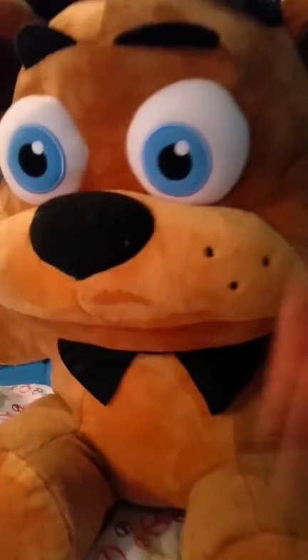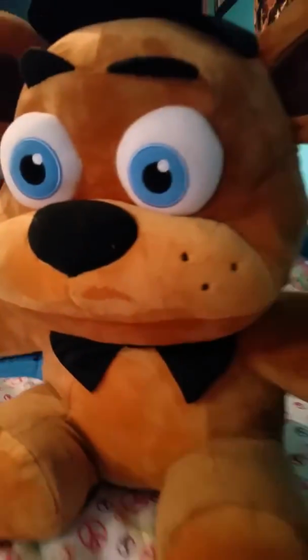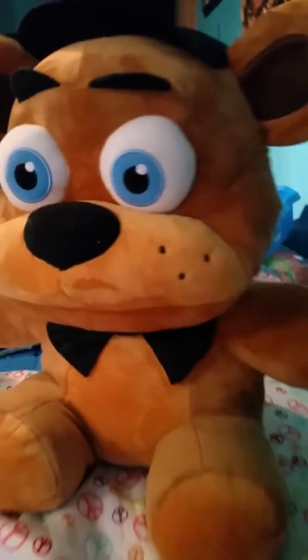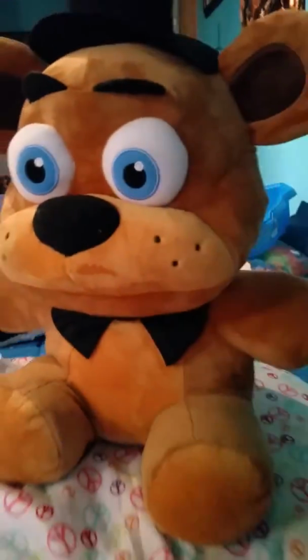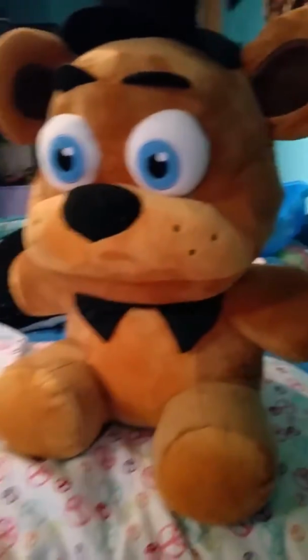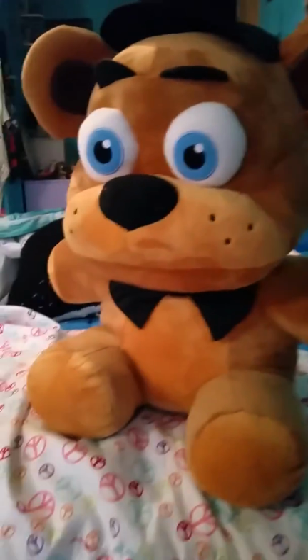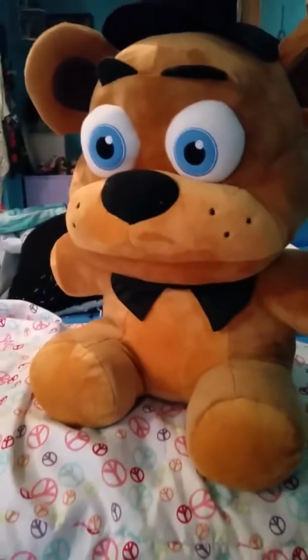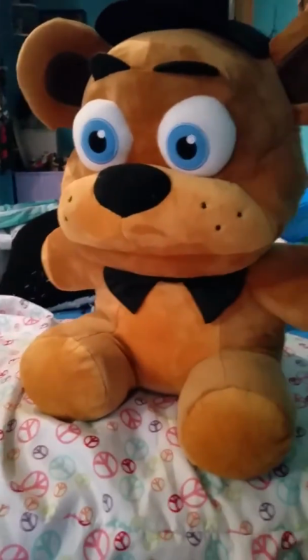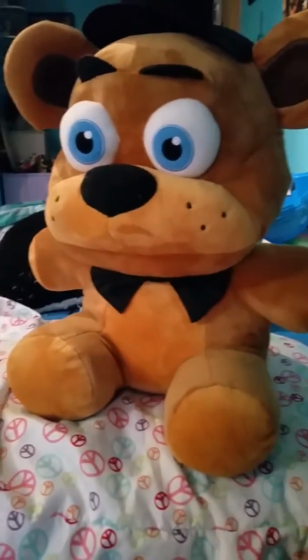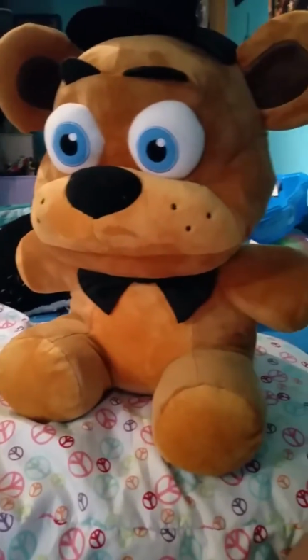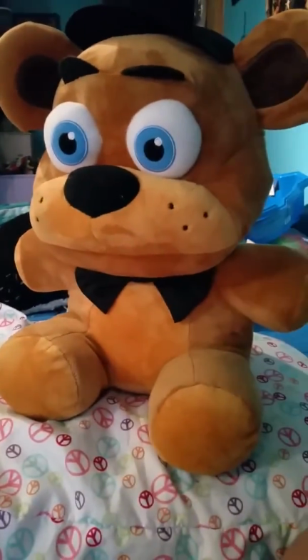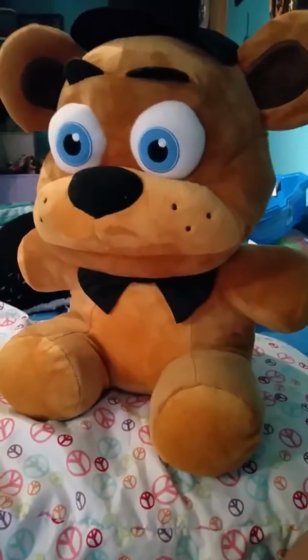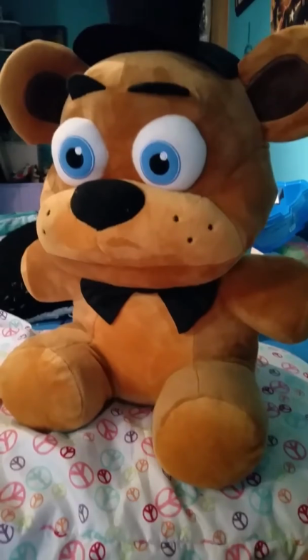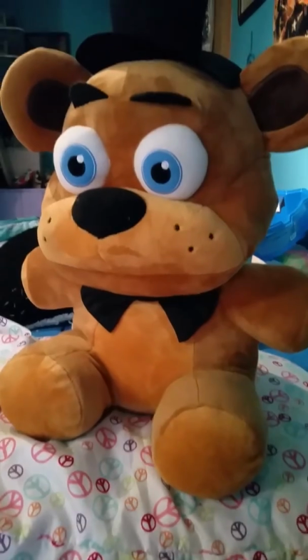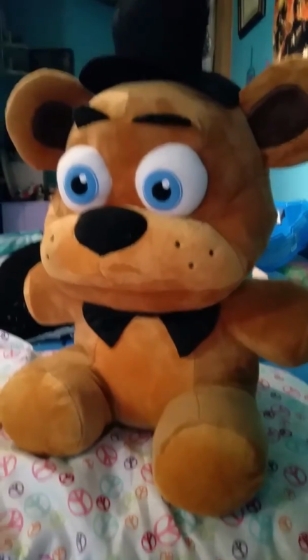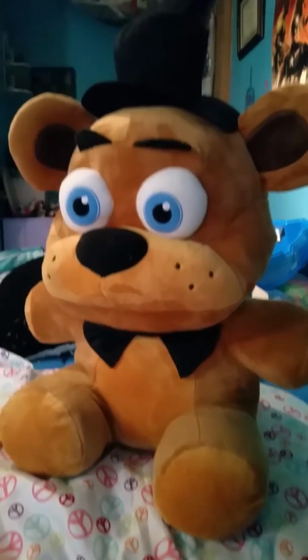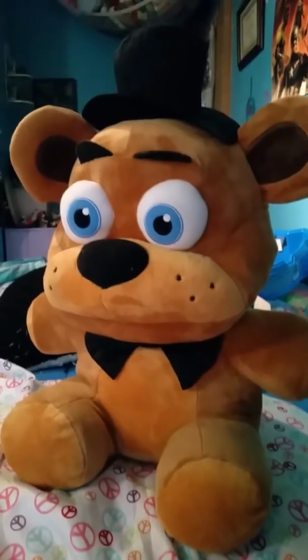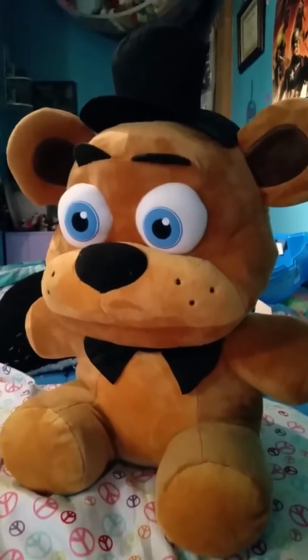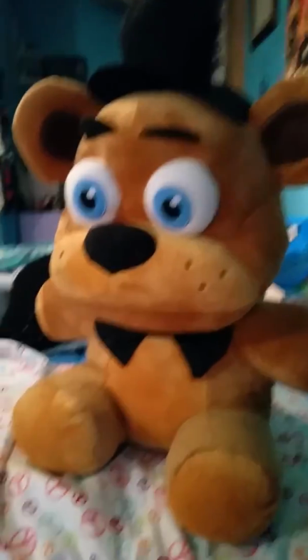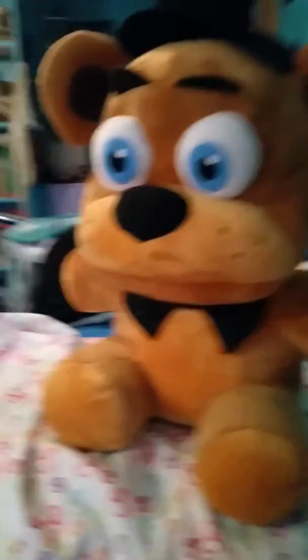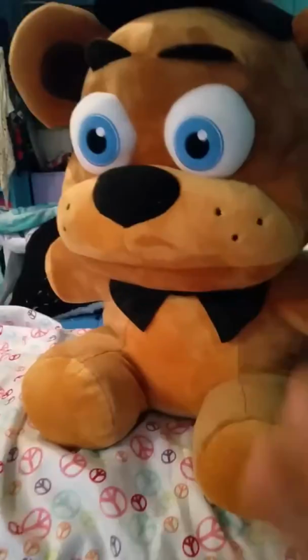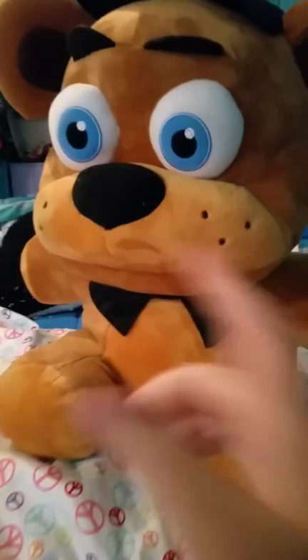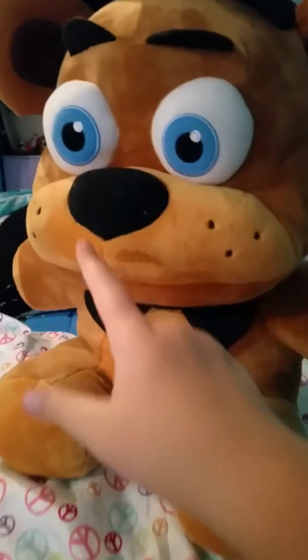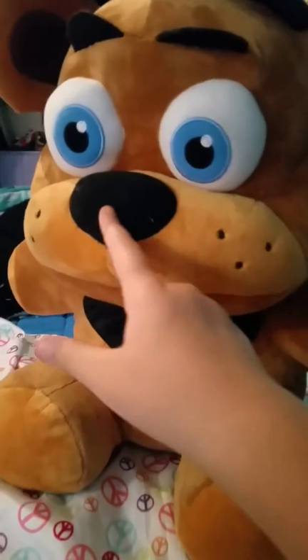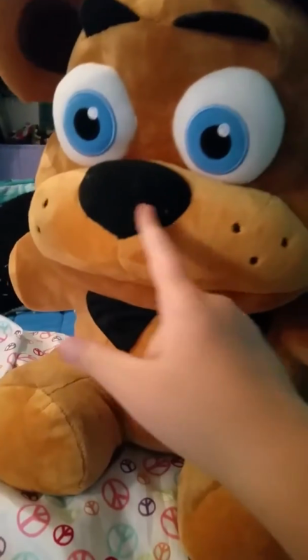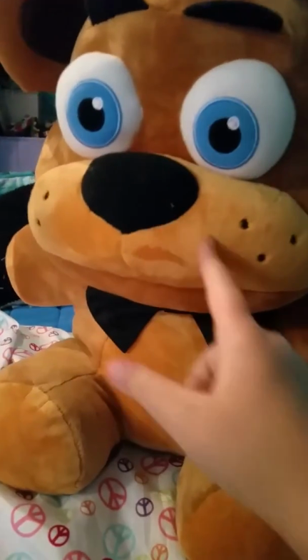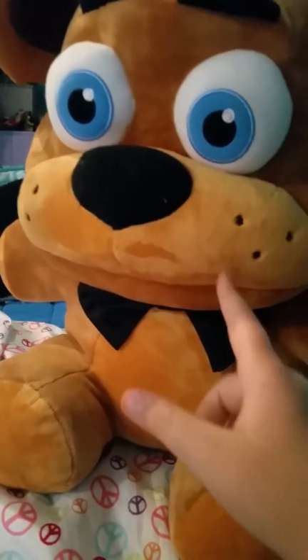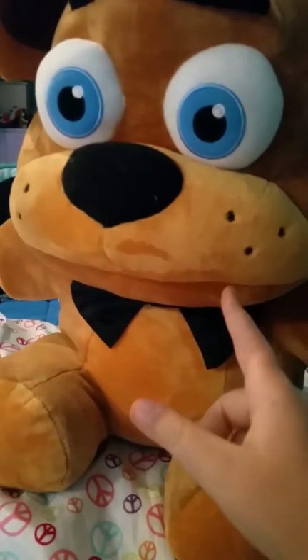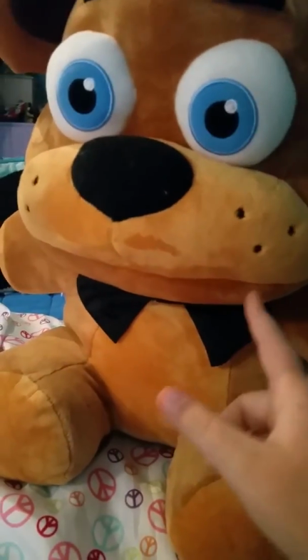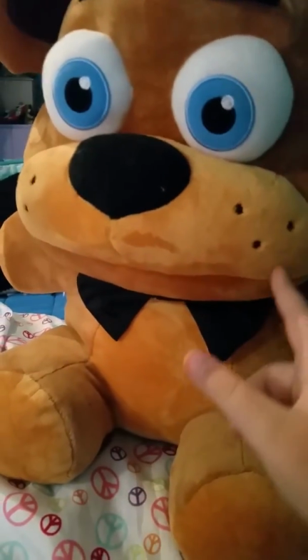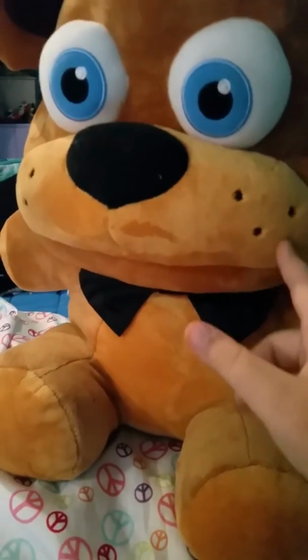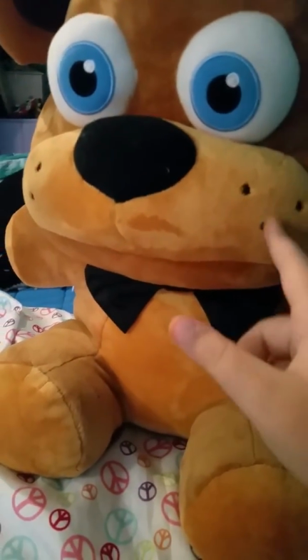Giant Freddy — he's the same as regular Freddy.